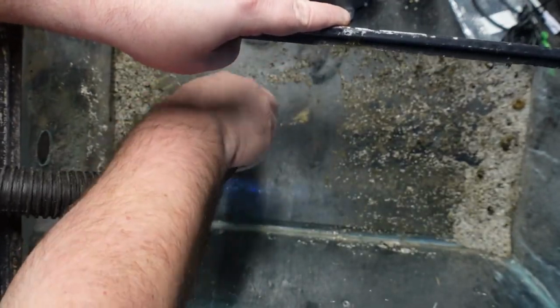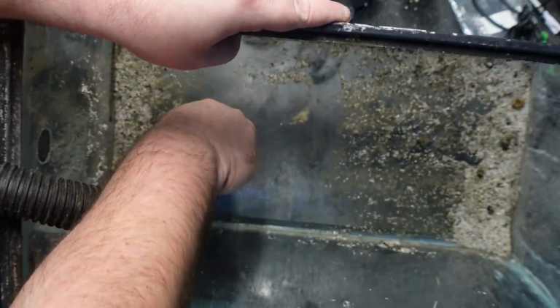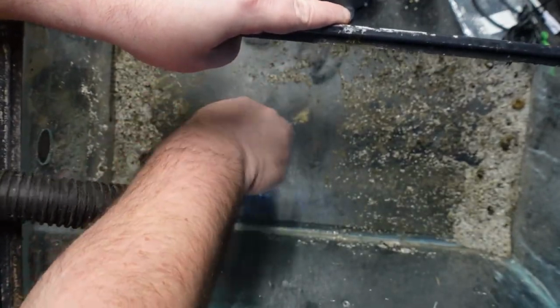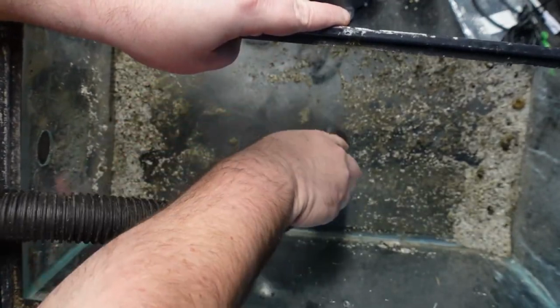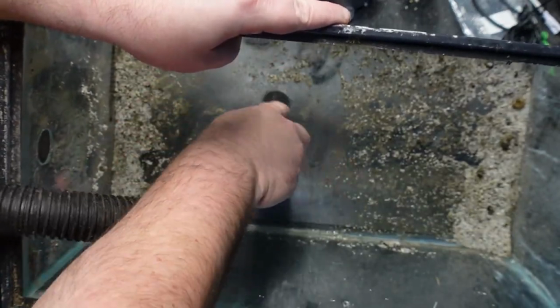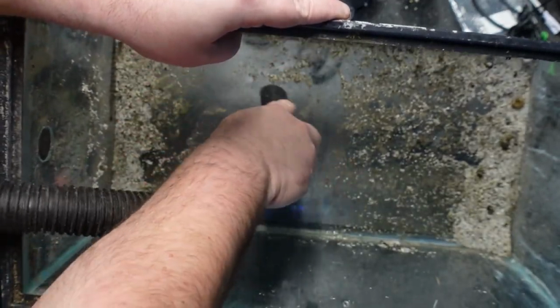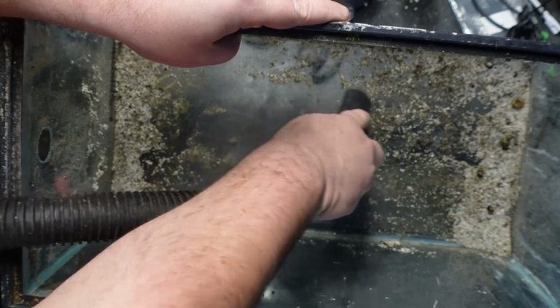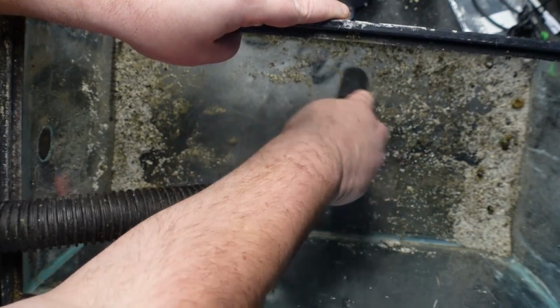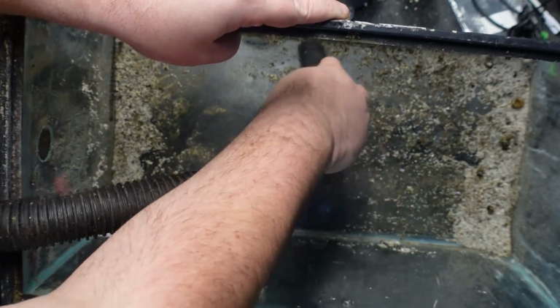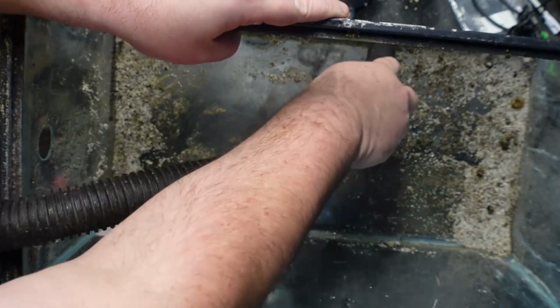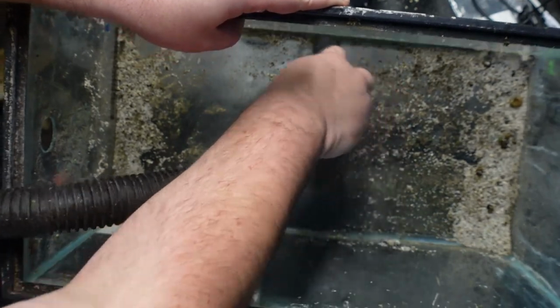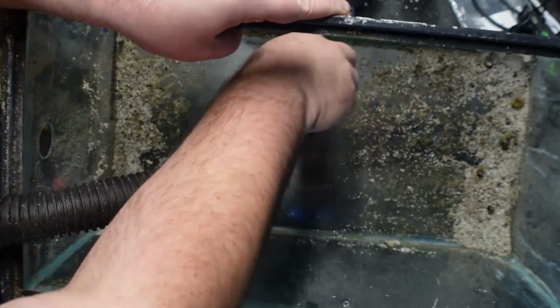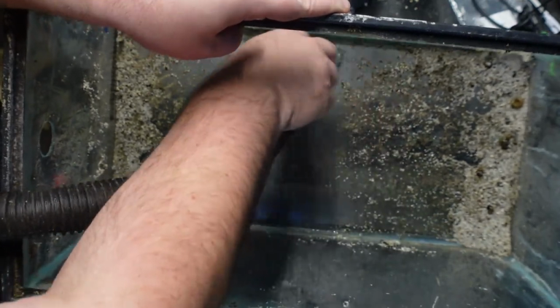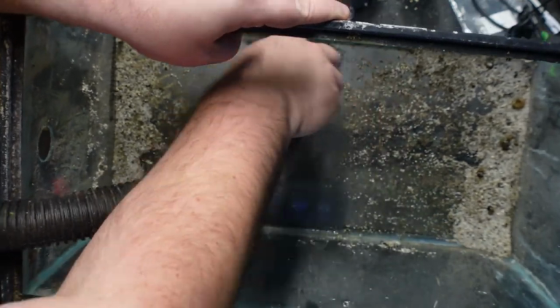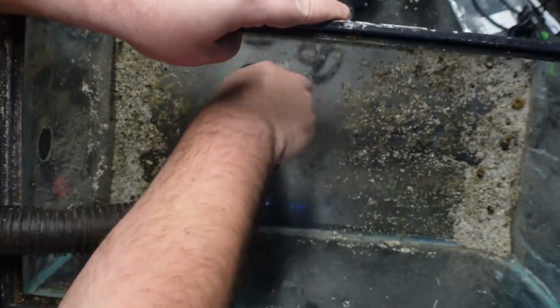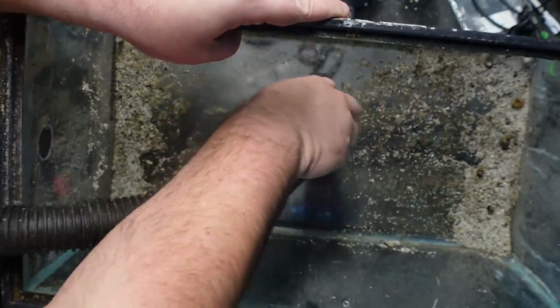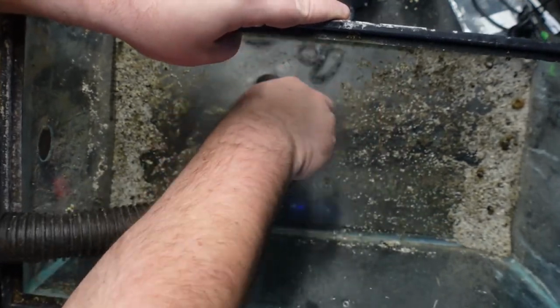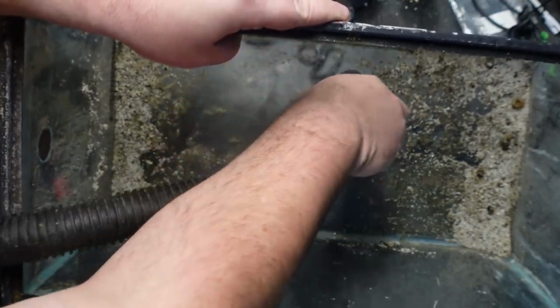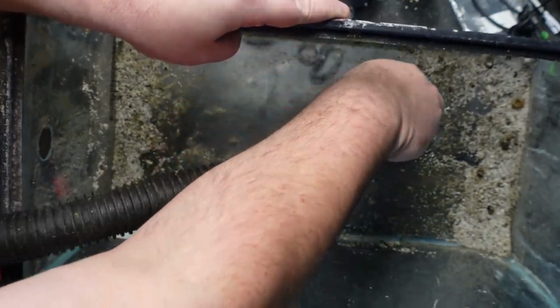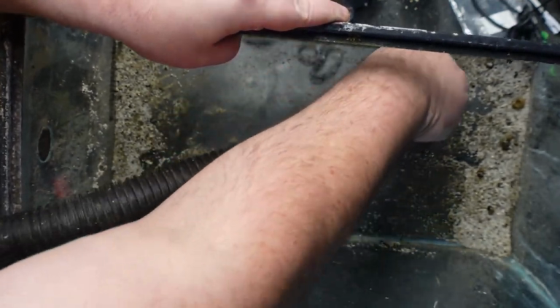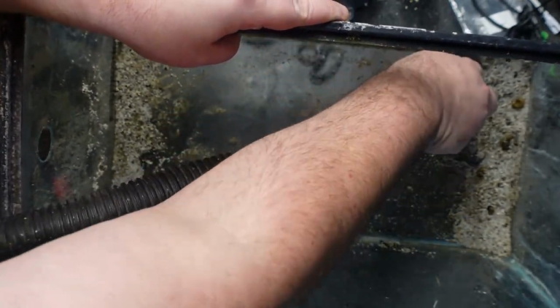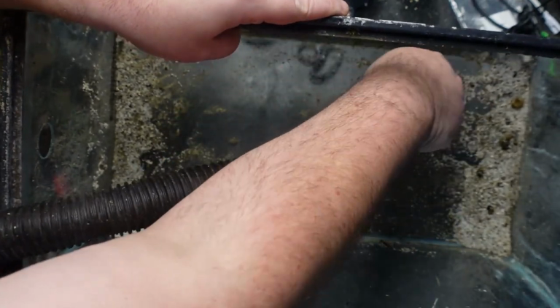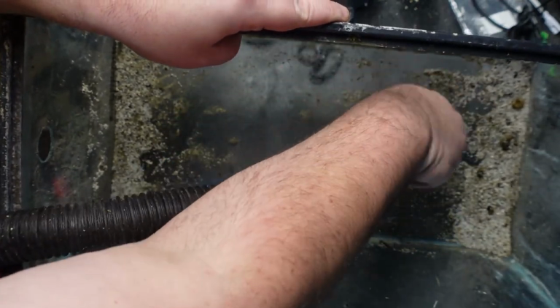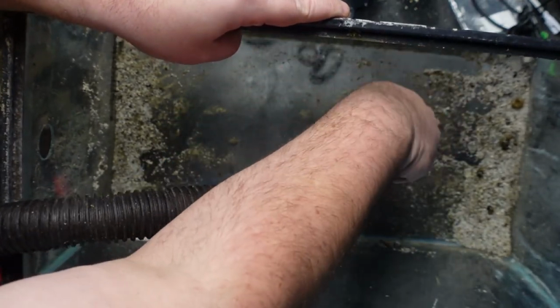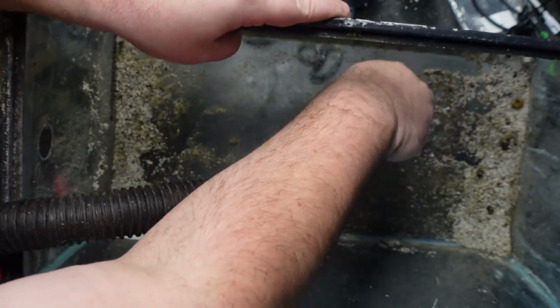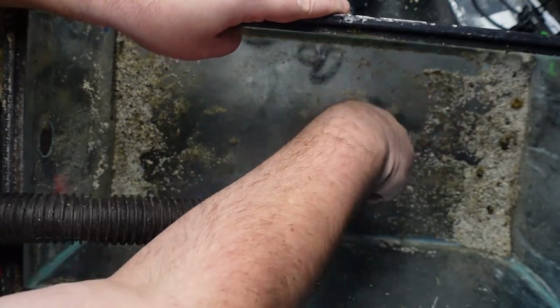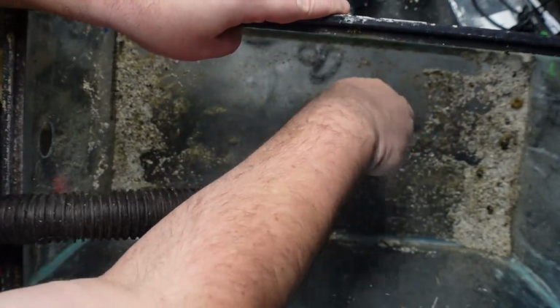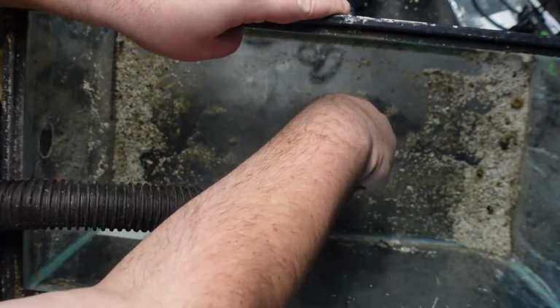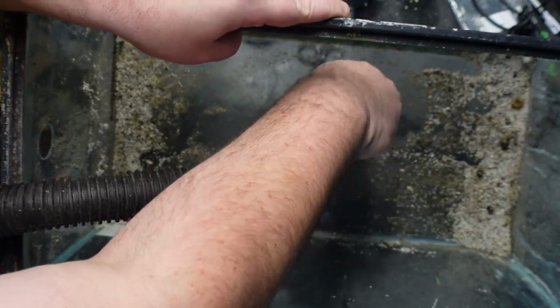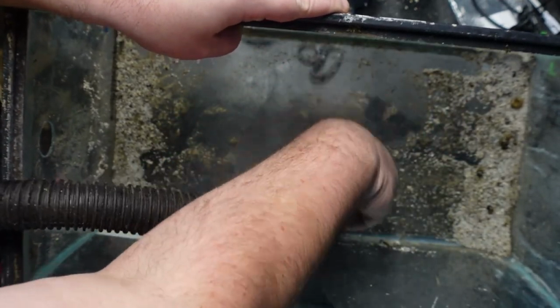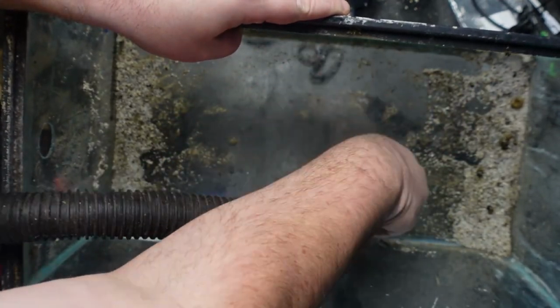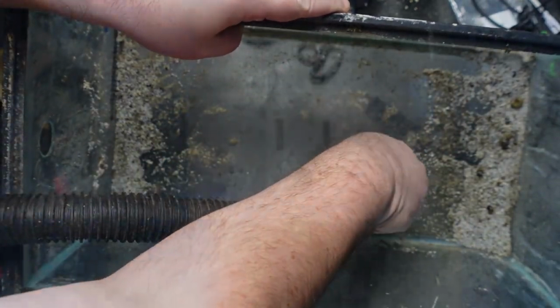In all of these cases, just make sure that your shop vac is only for your fish room and not for other items in your home.